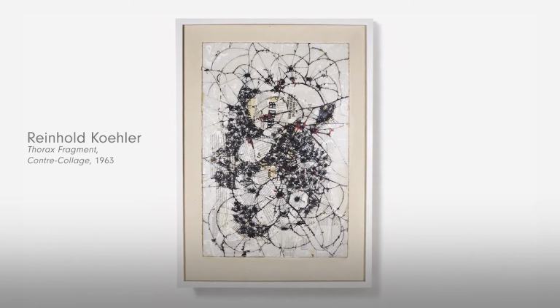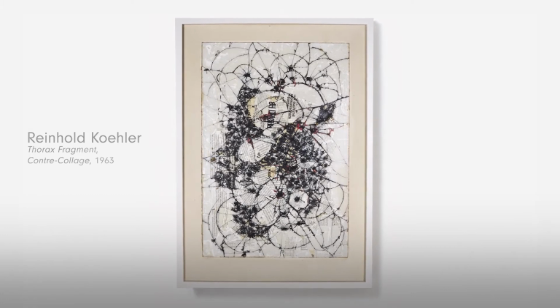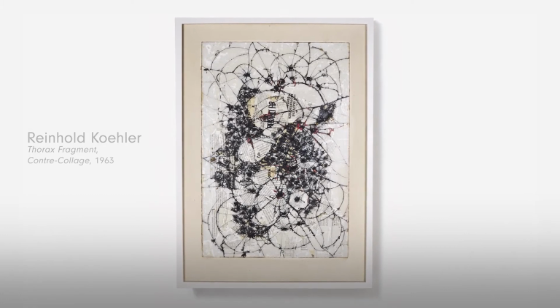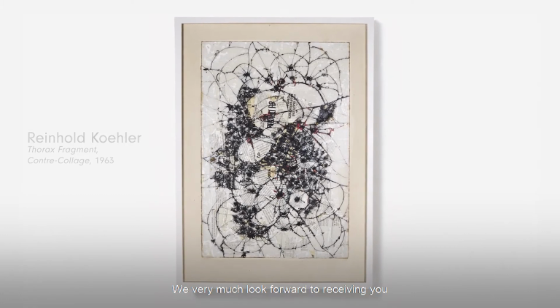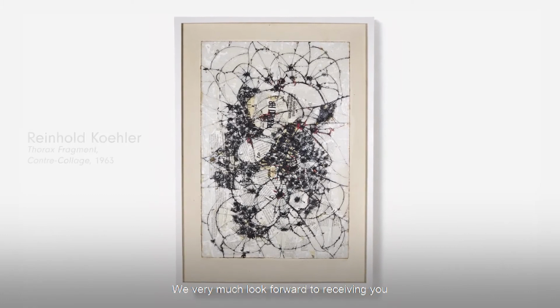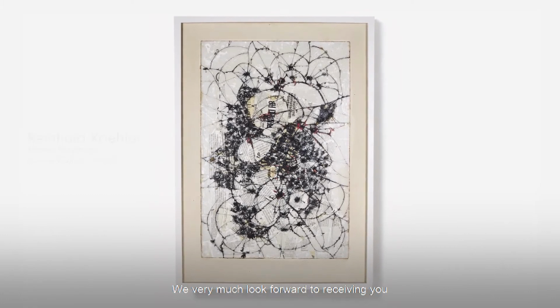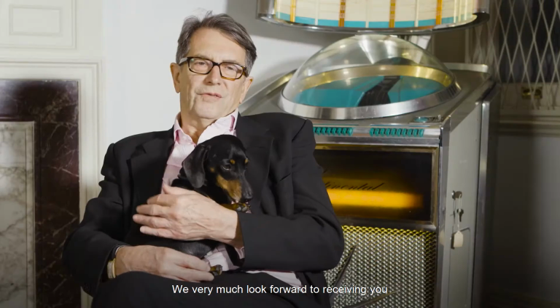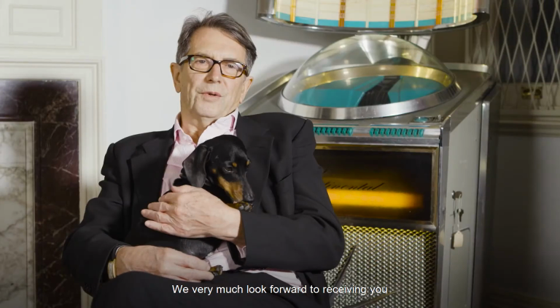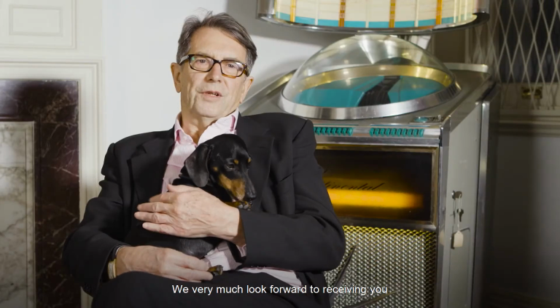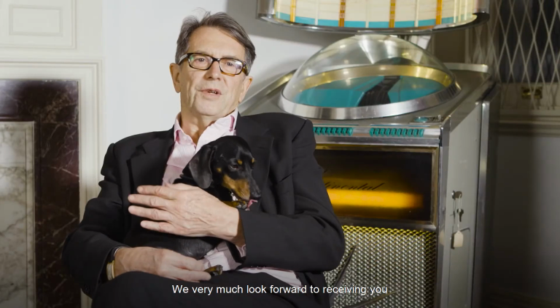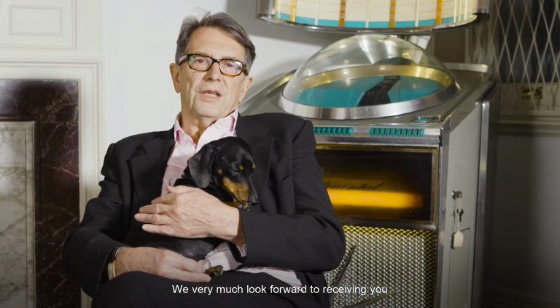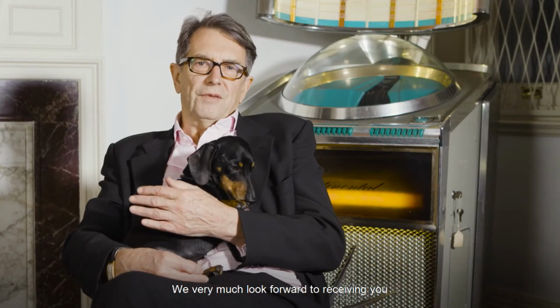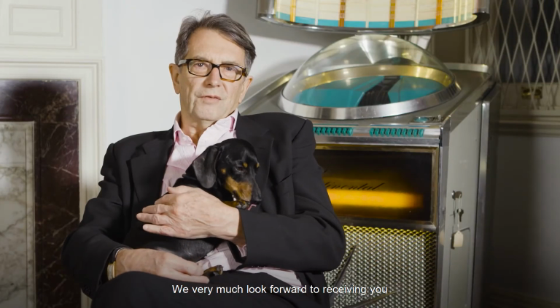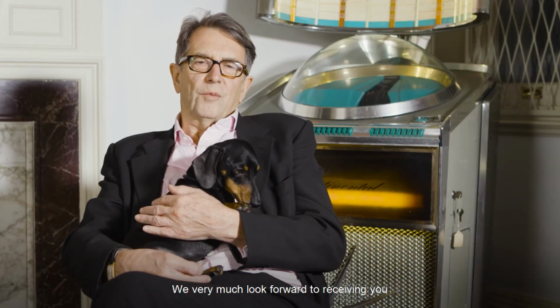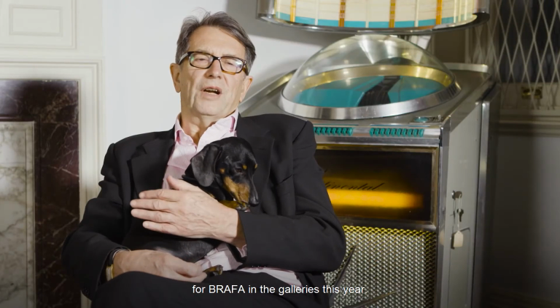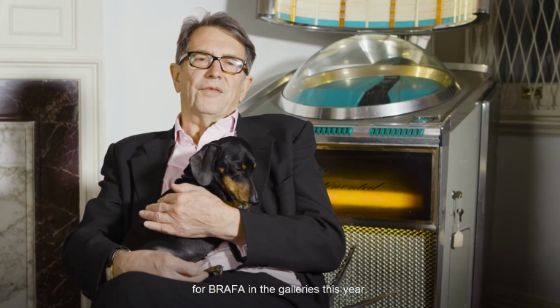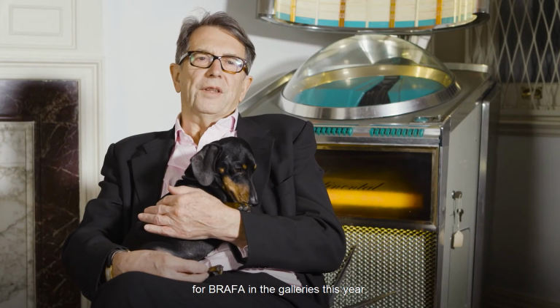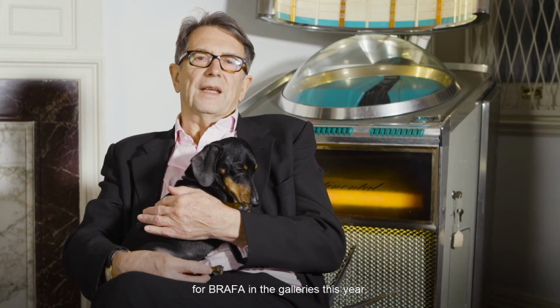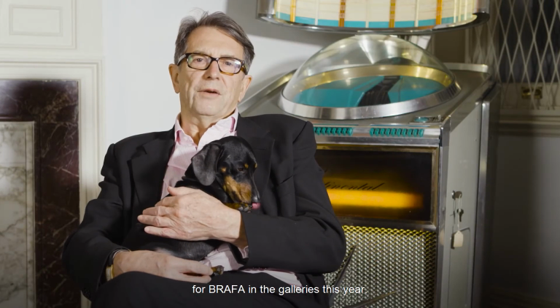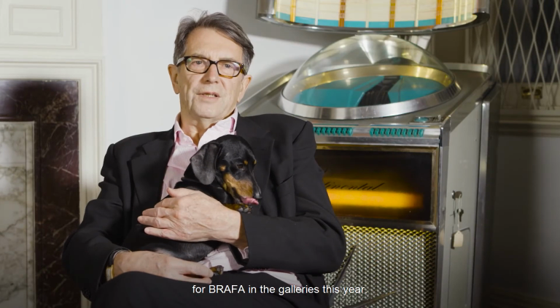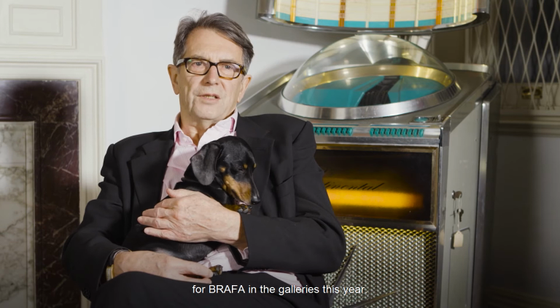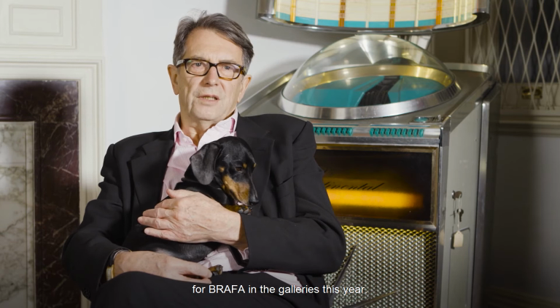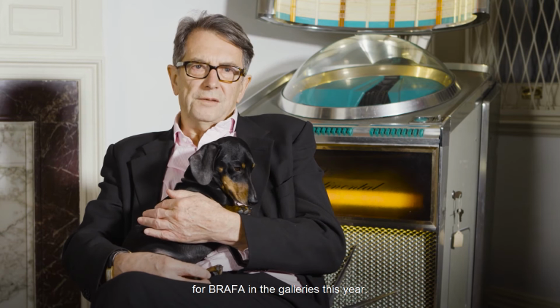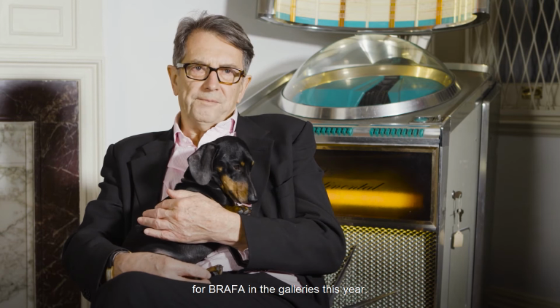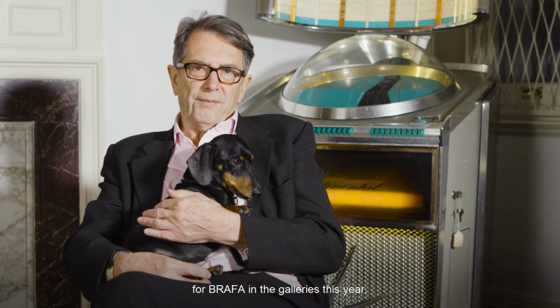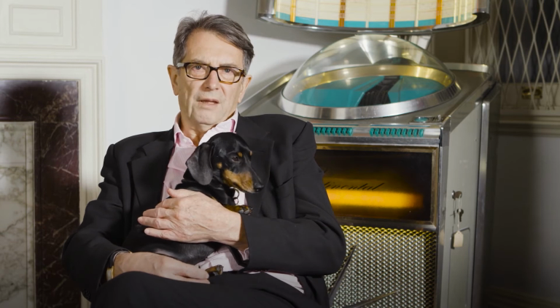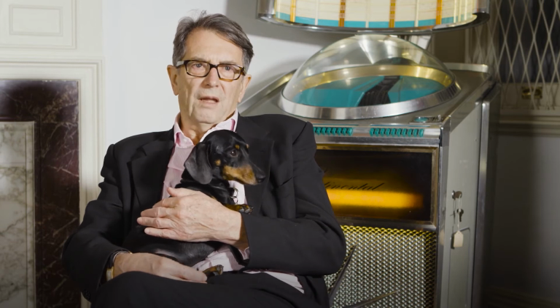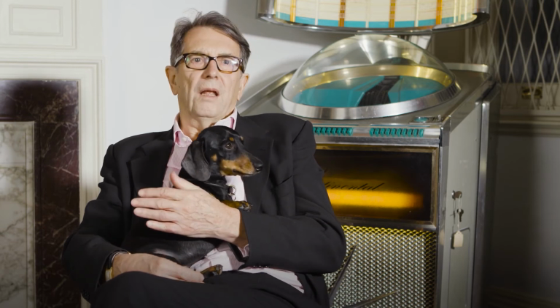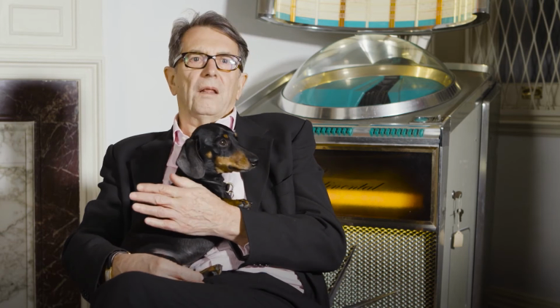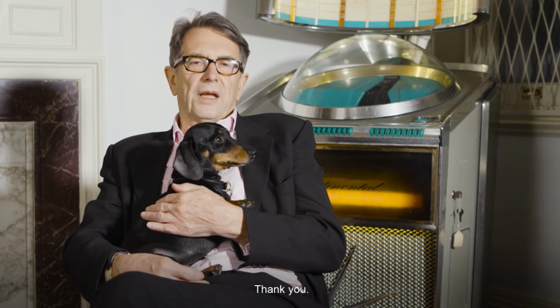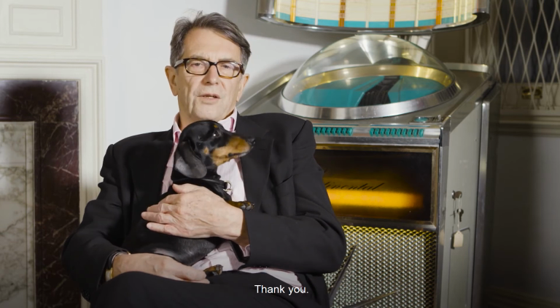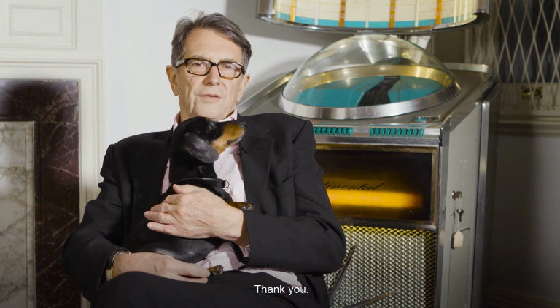We very much look forward to receiving you for BRAFA in the galleries this year. Thank you.